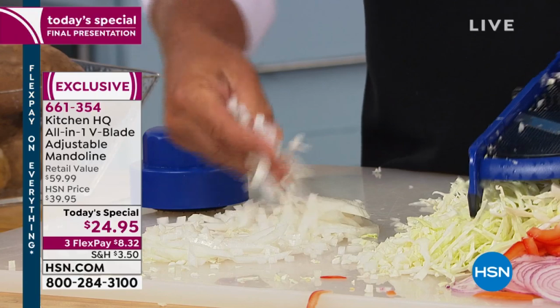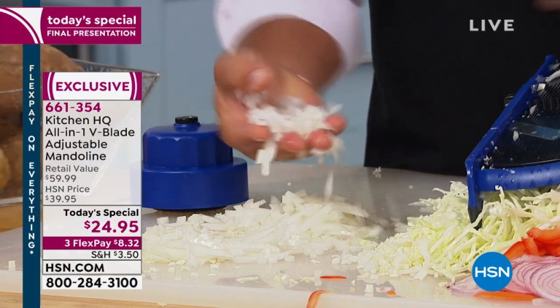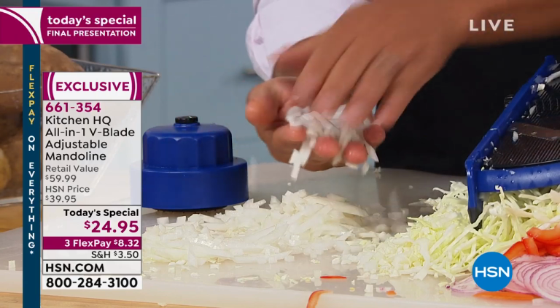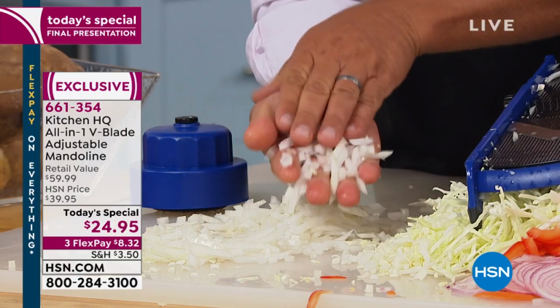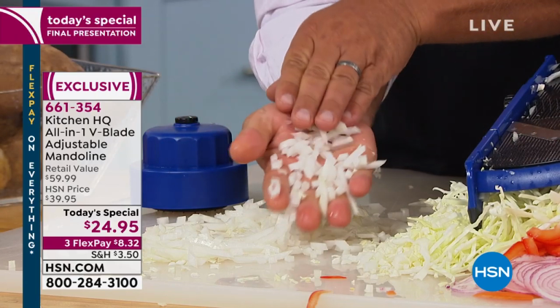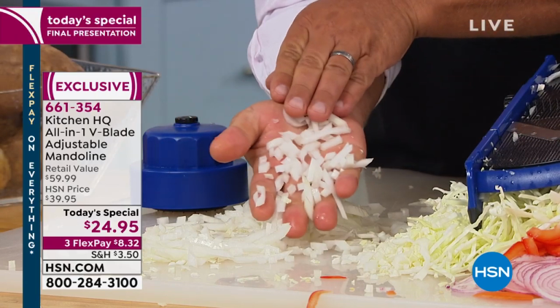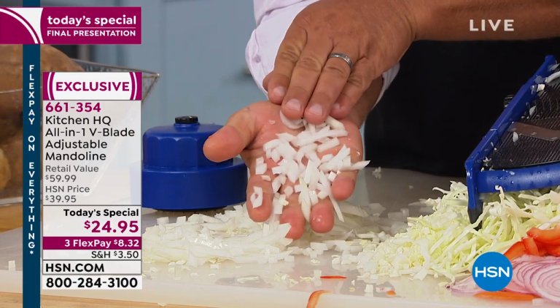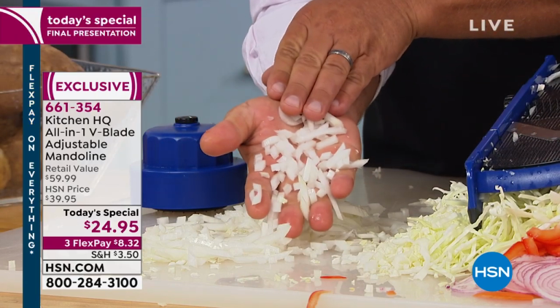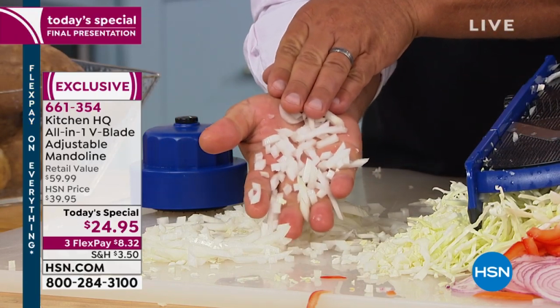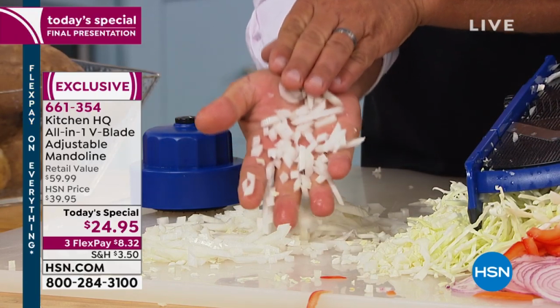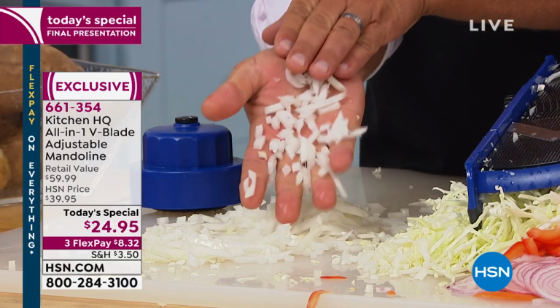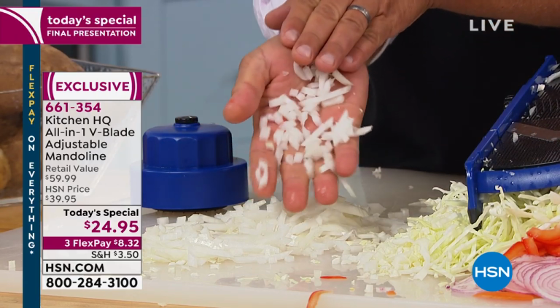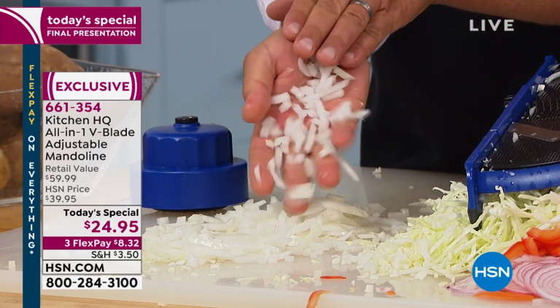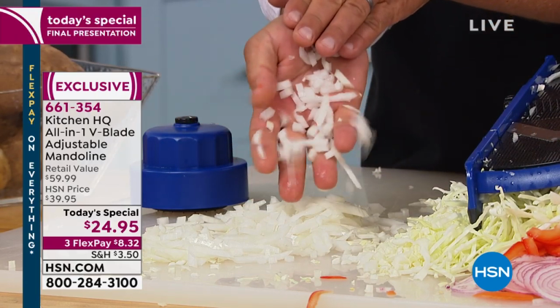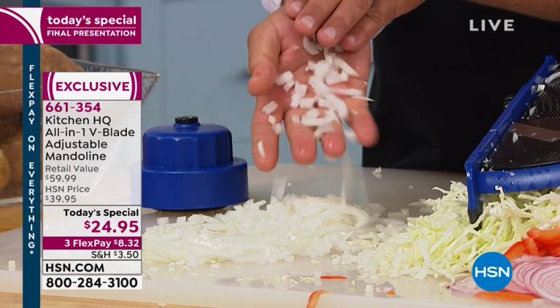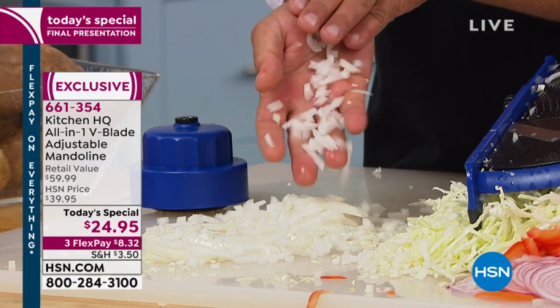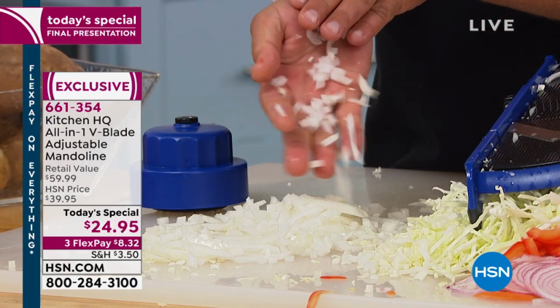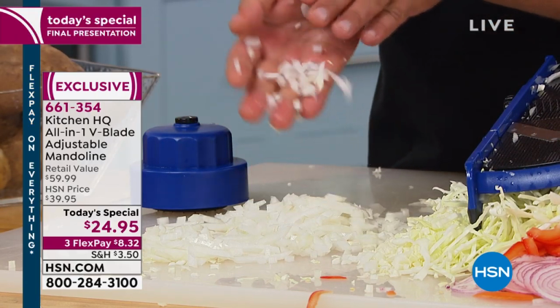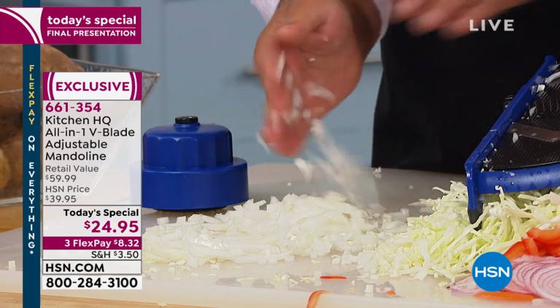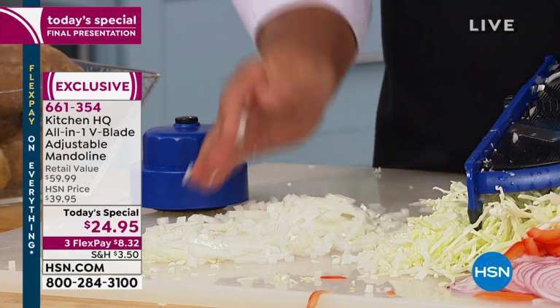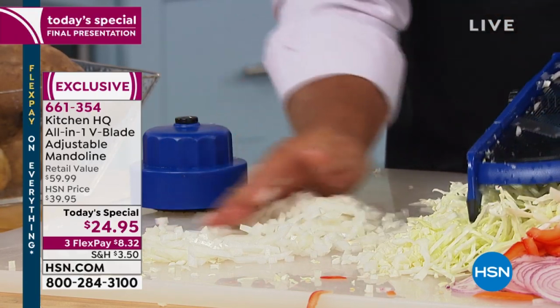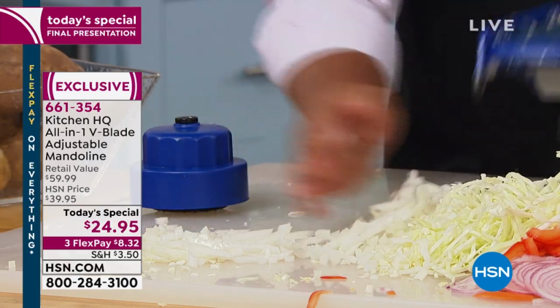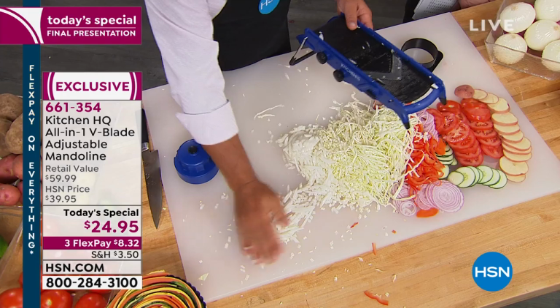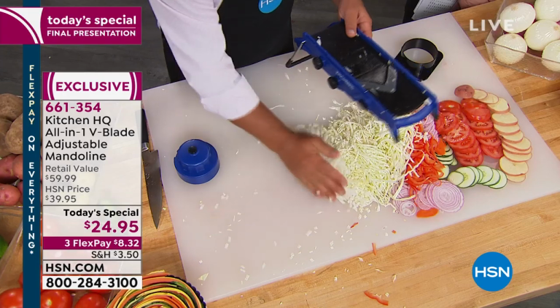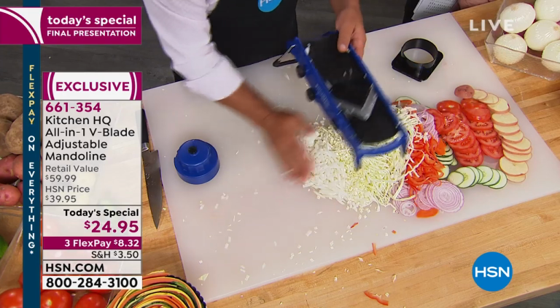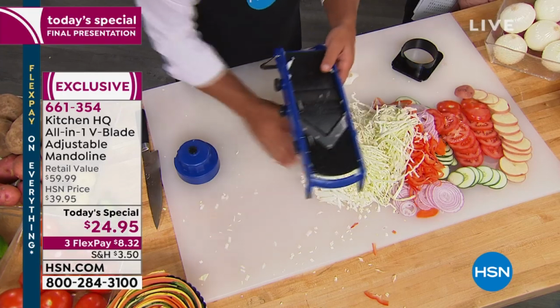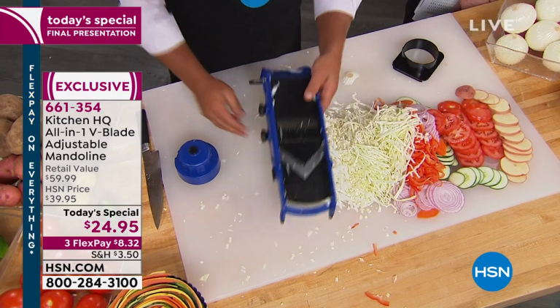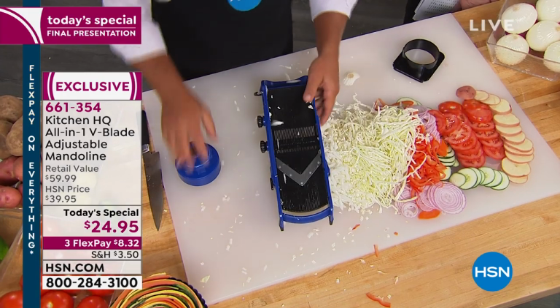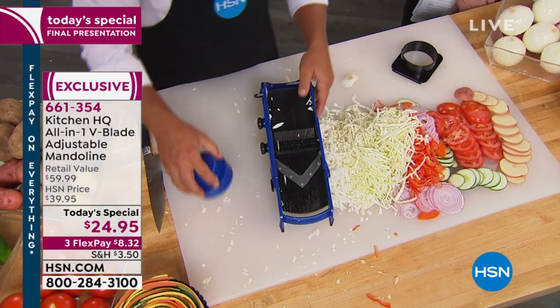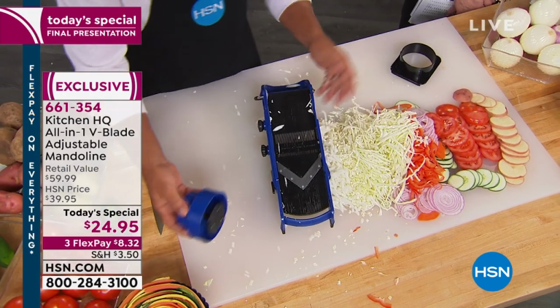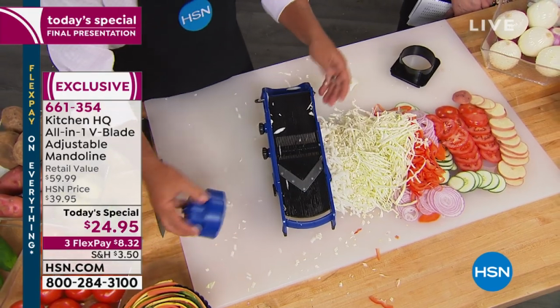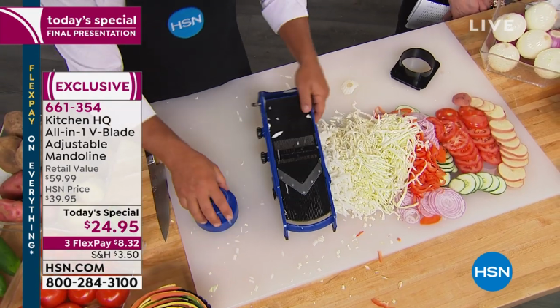For tuna fish, chicken salad, meatloaf, tacos, chili — you can mince onions in seconds or dice them.